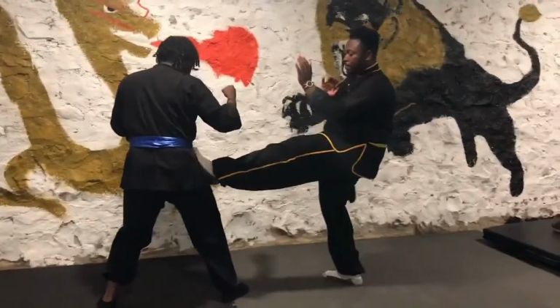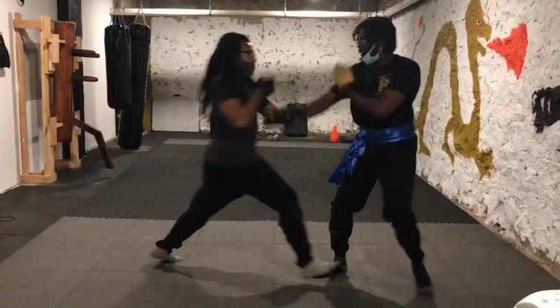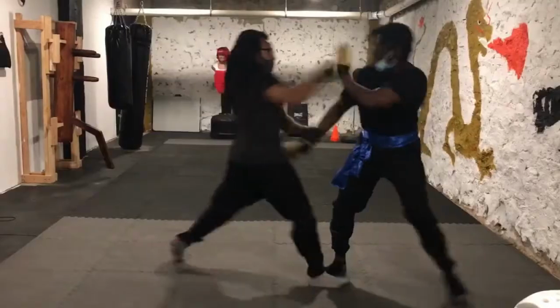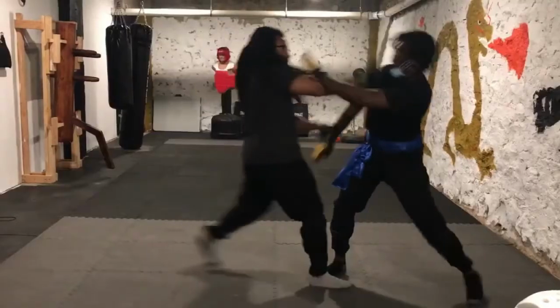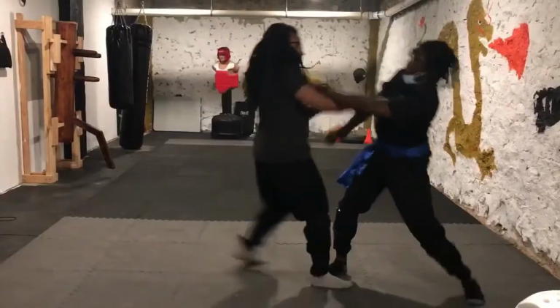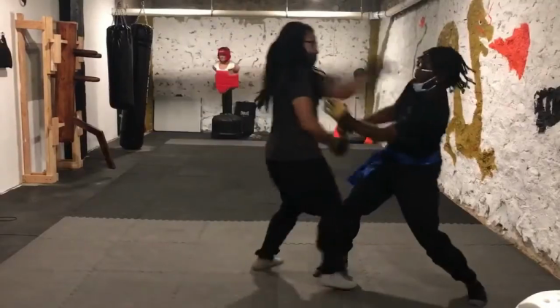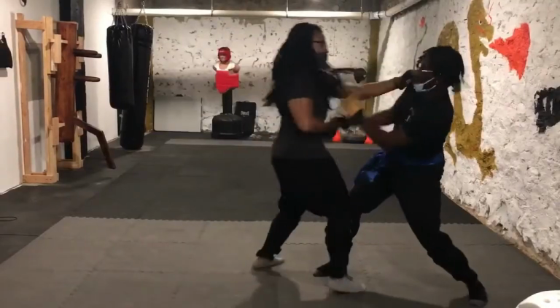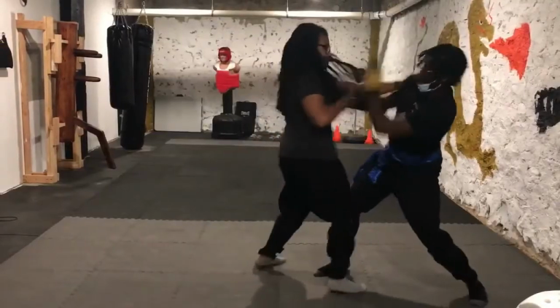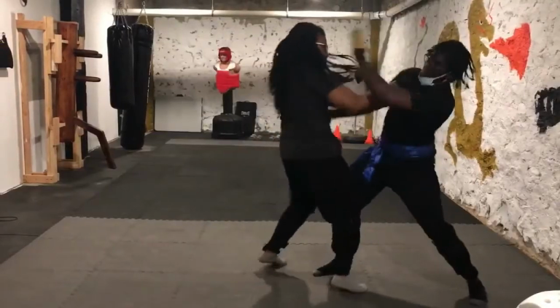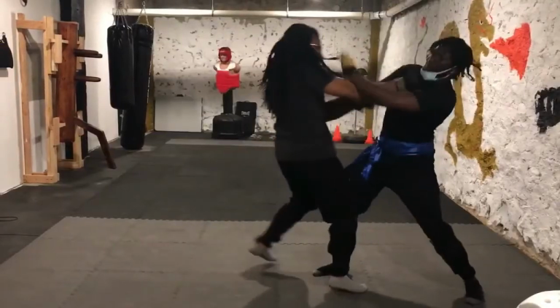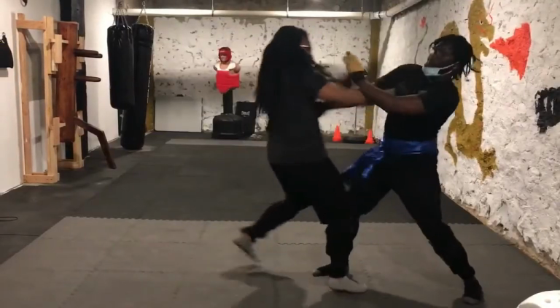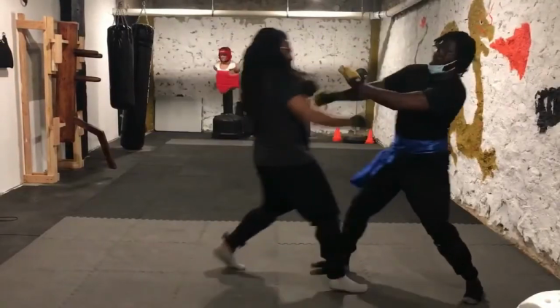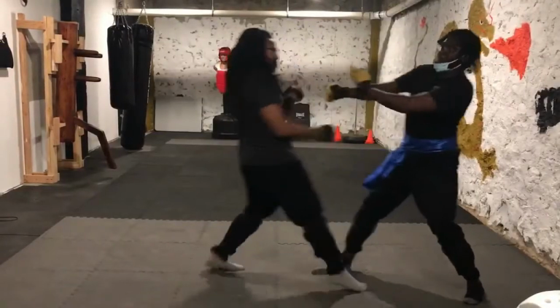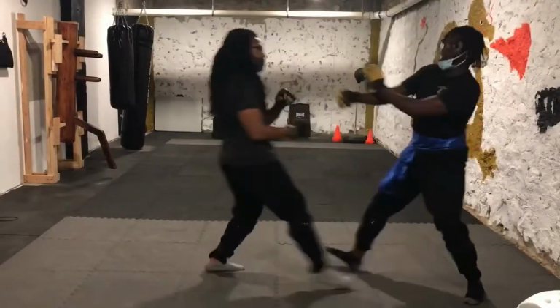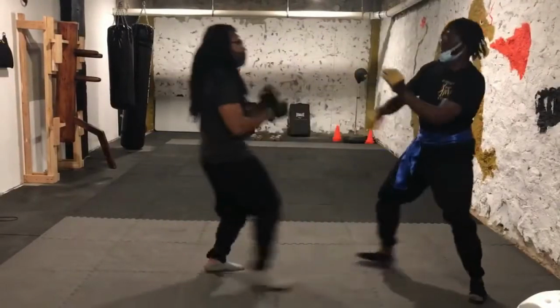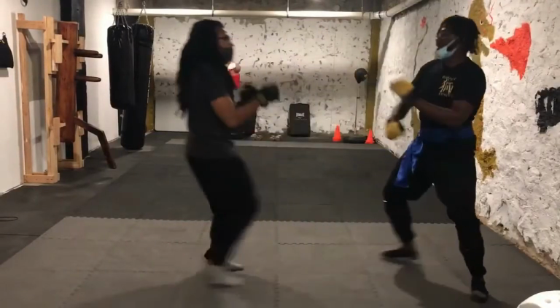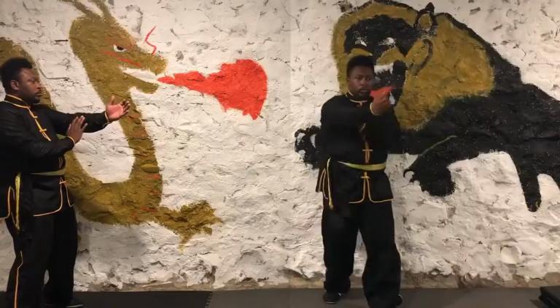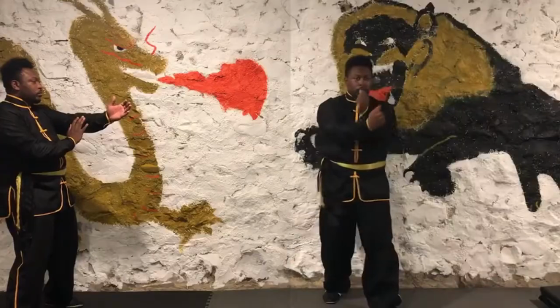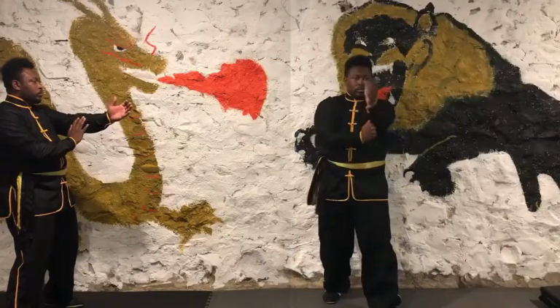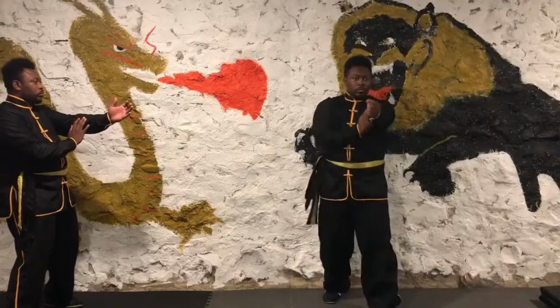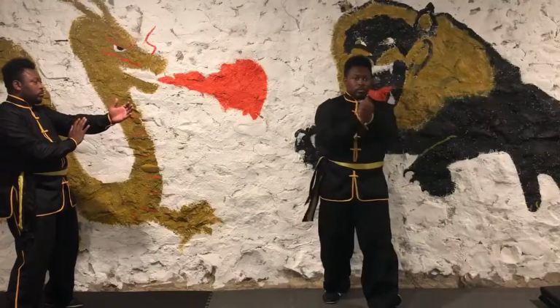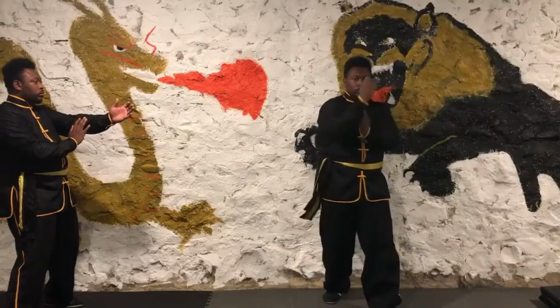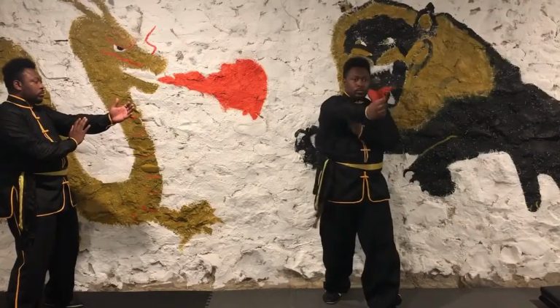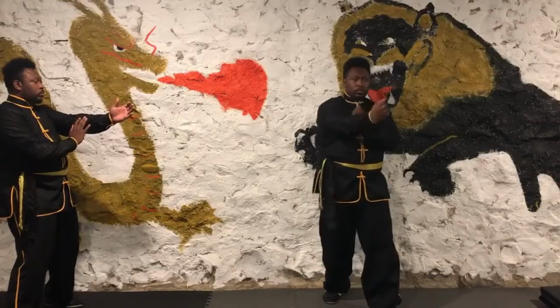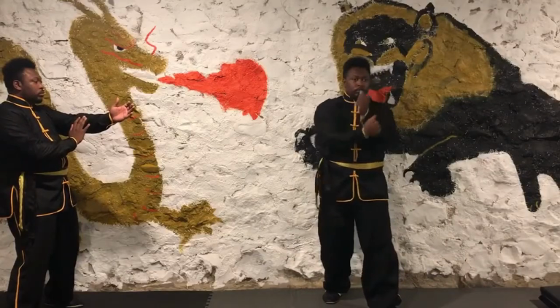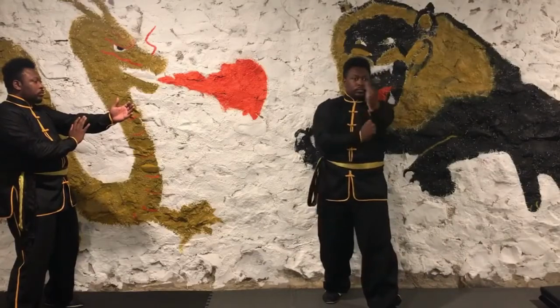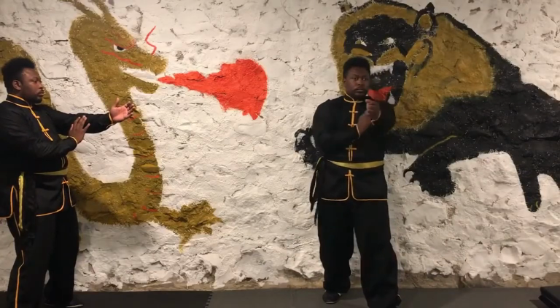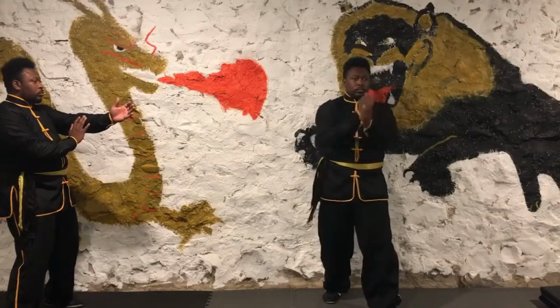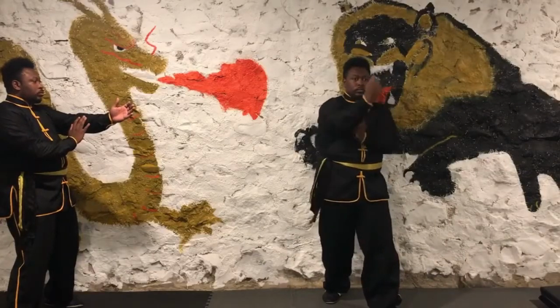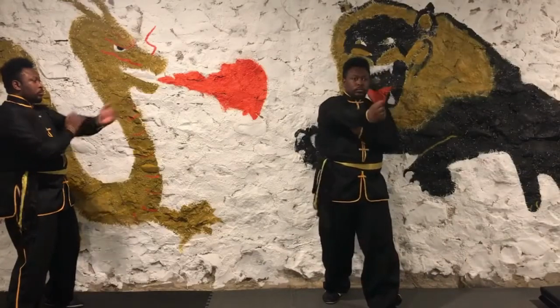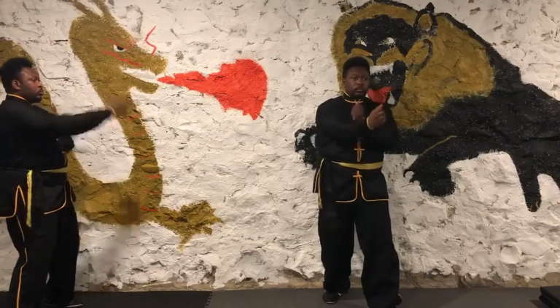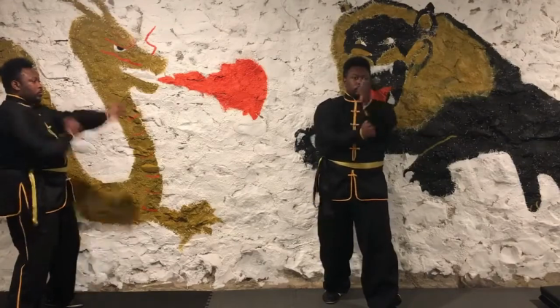Chain punches — Wing Chun's secret weapon. No explanation needed, just watch.